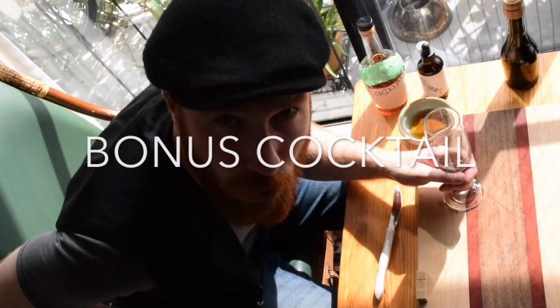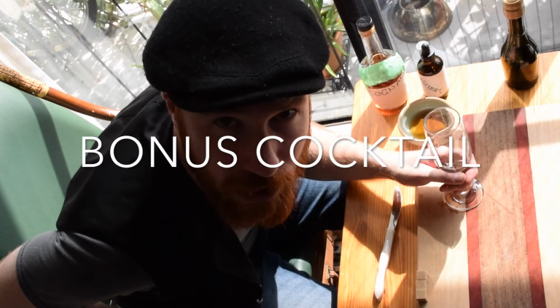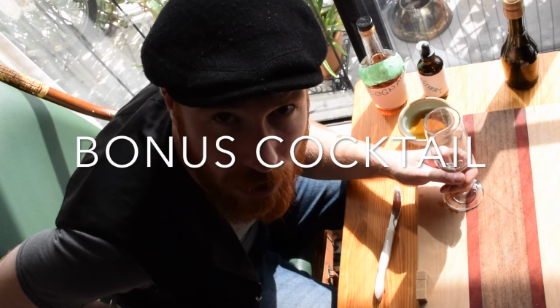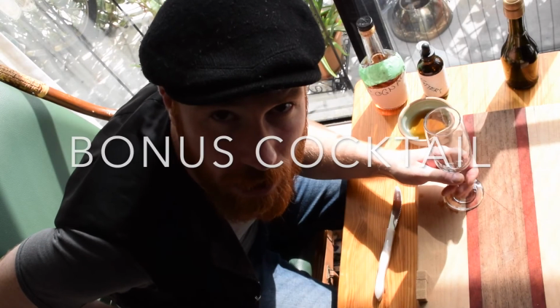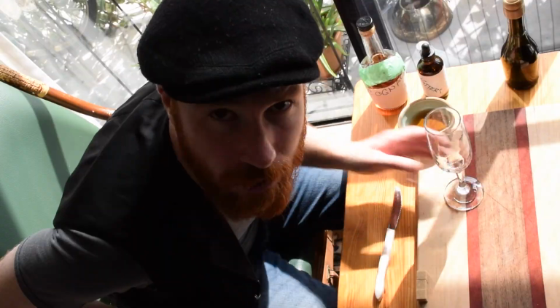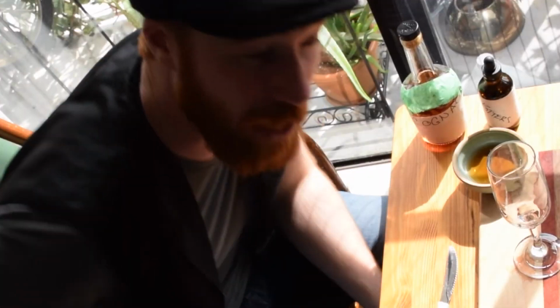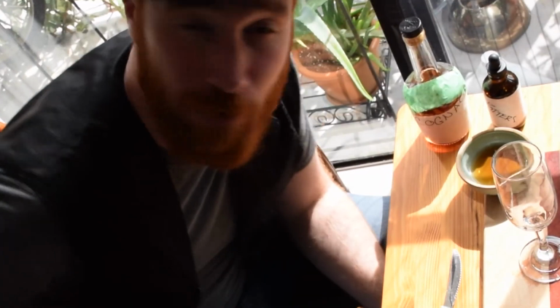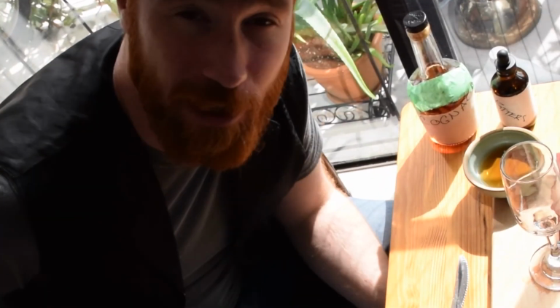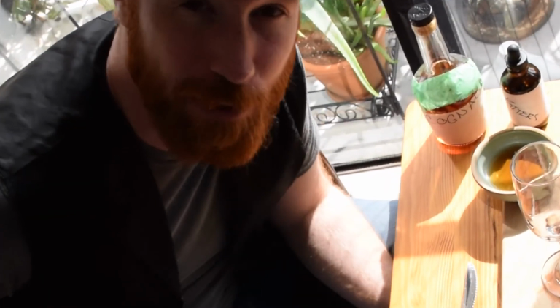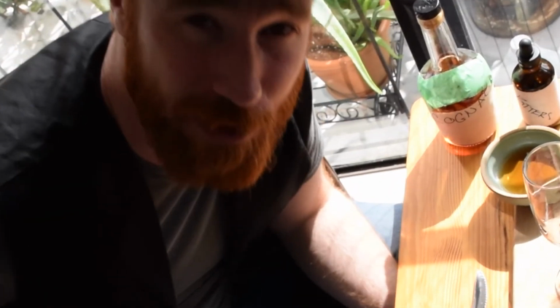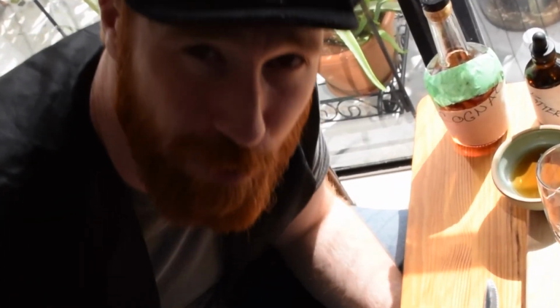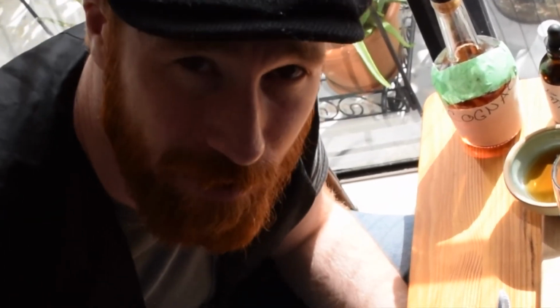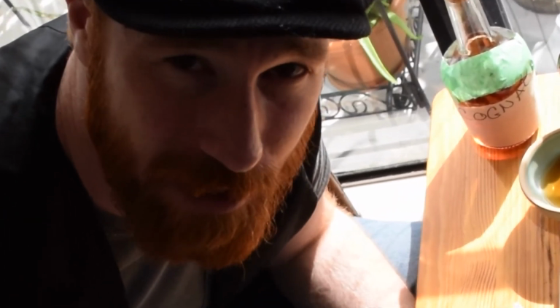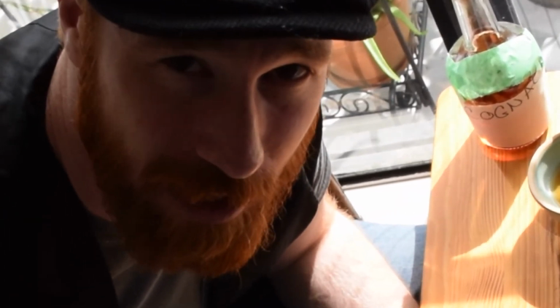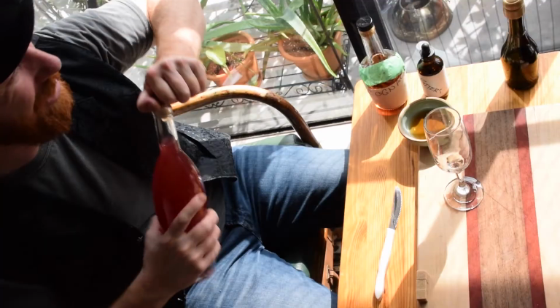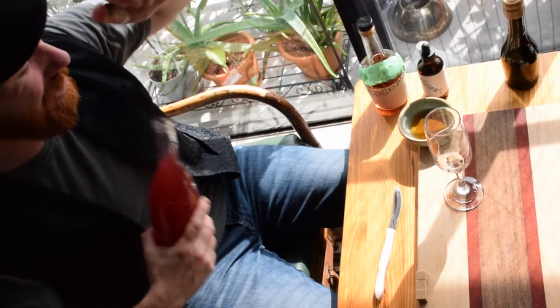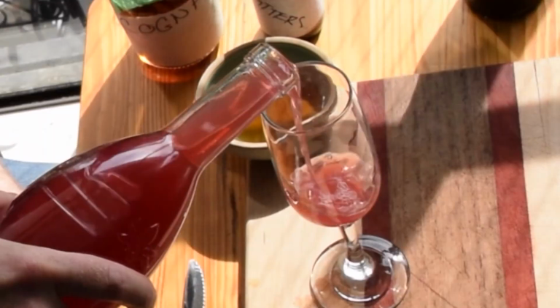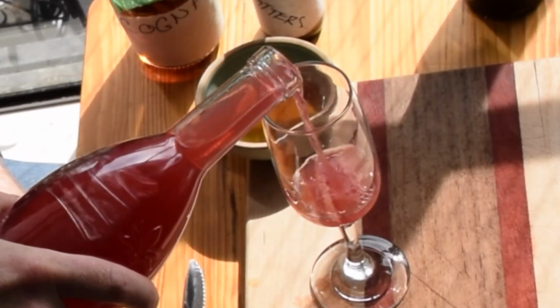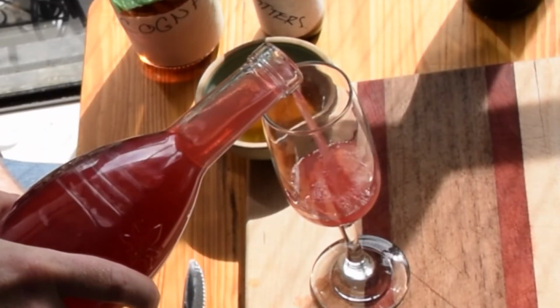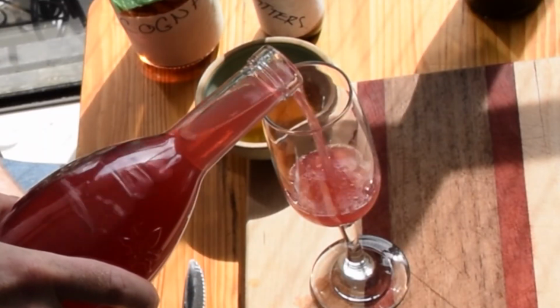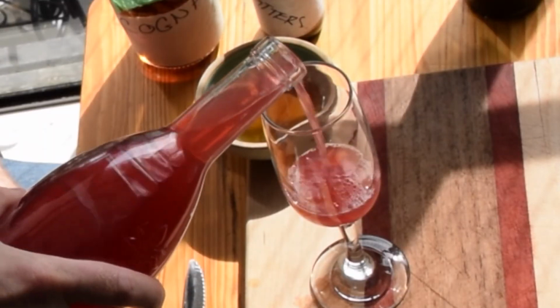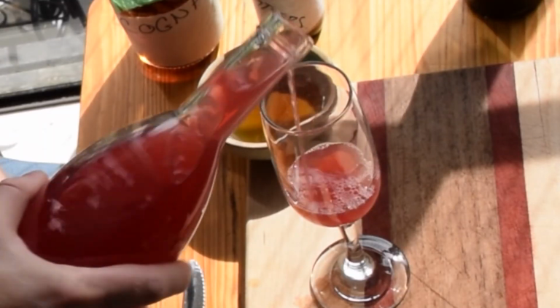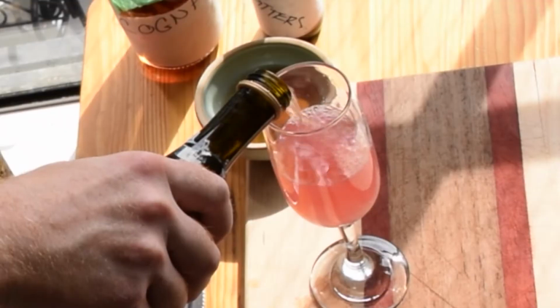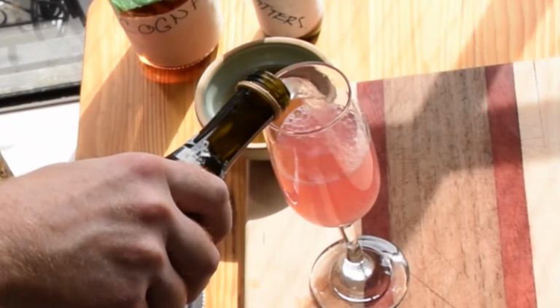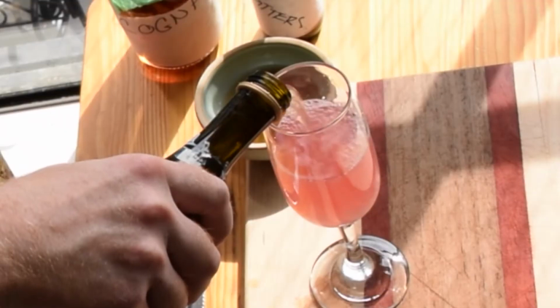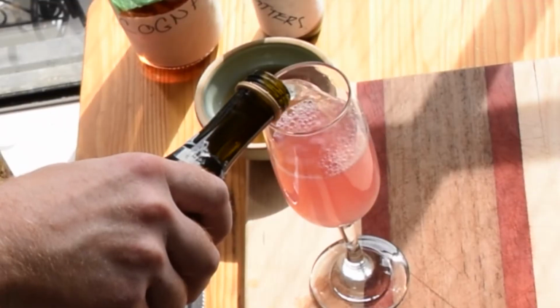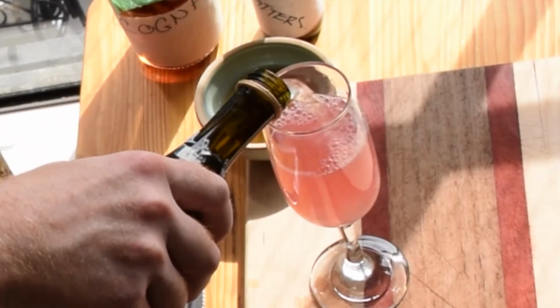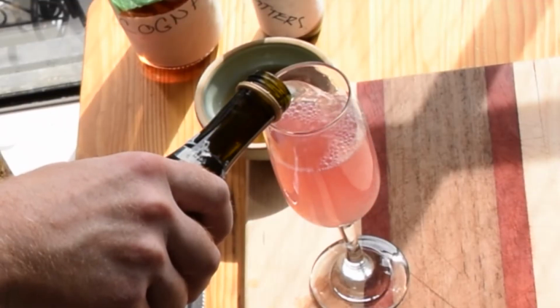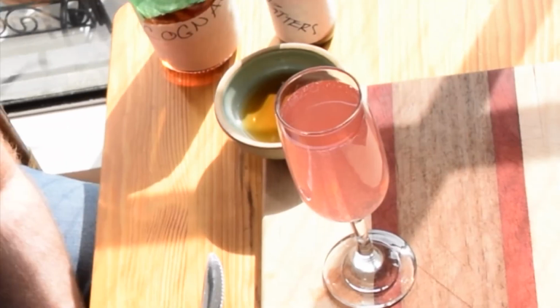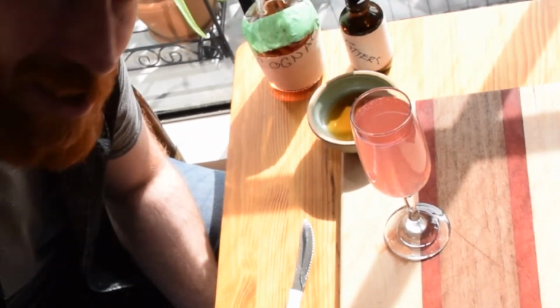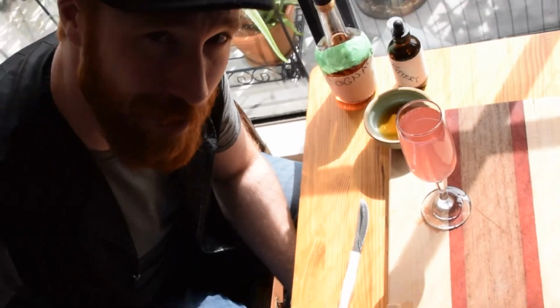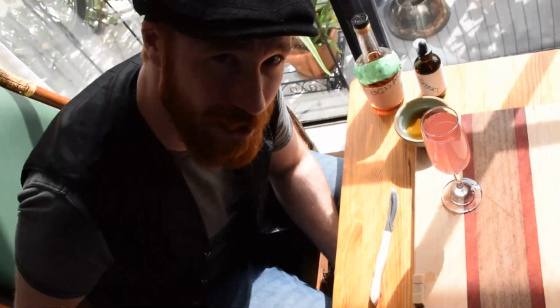Bonus cocktail. I don't know if any of you are Tupac fans or not. A red passion liqueur, top it off with your sparkling wine — and that's a Thug Passion.